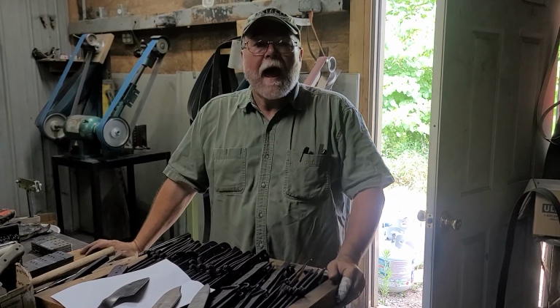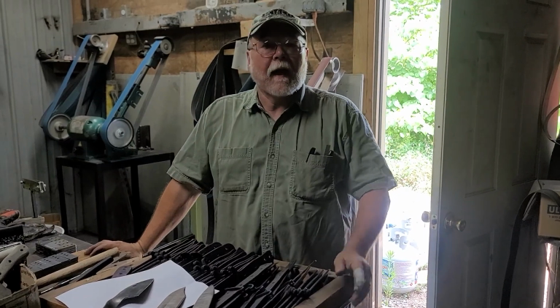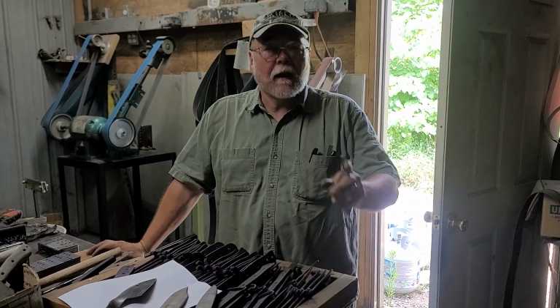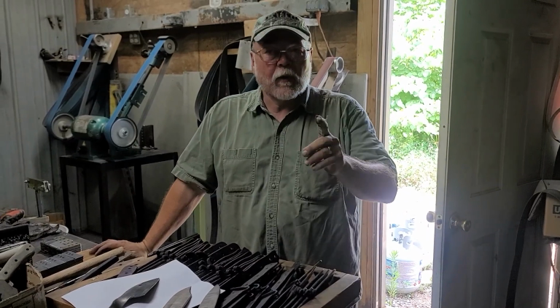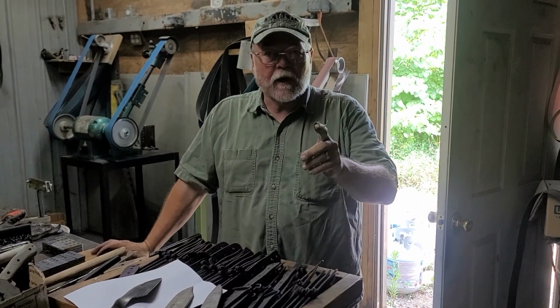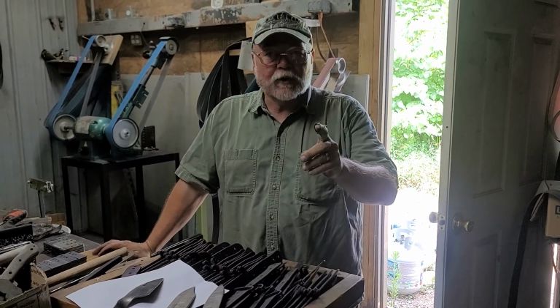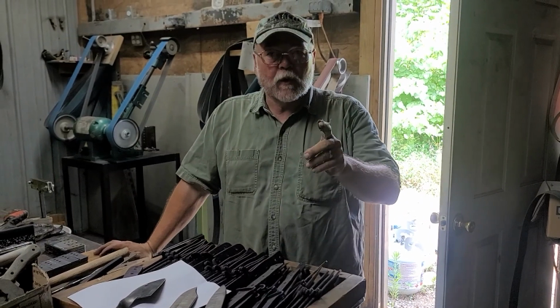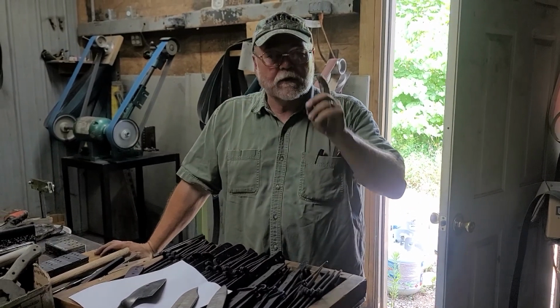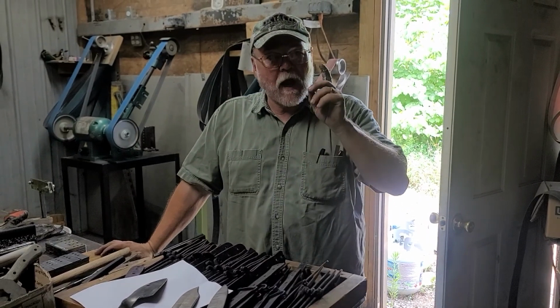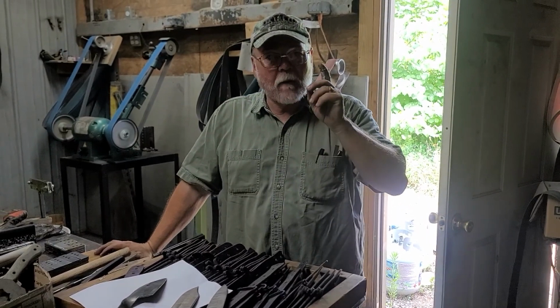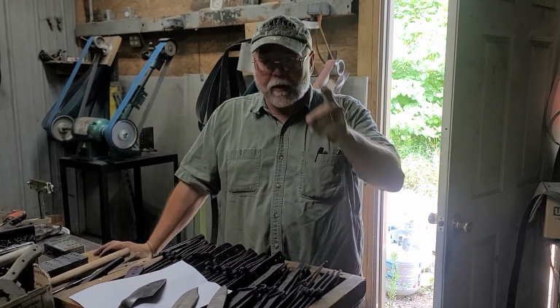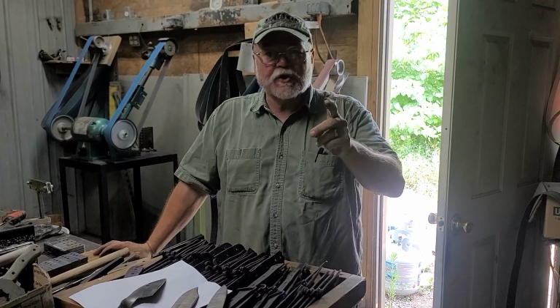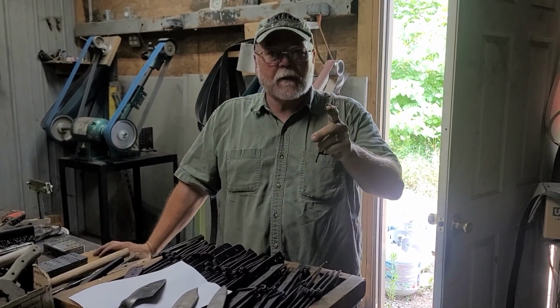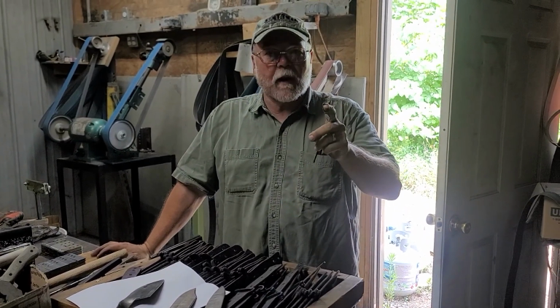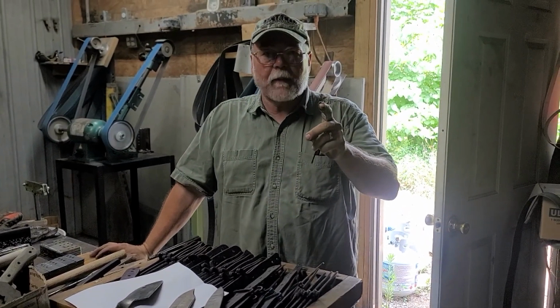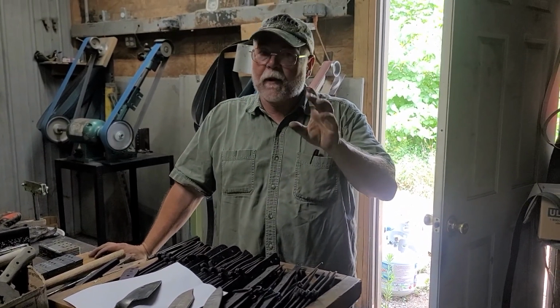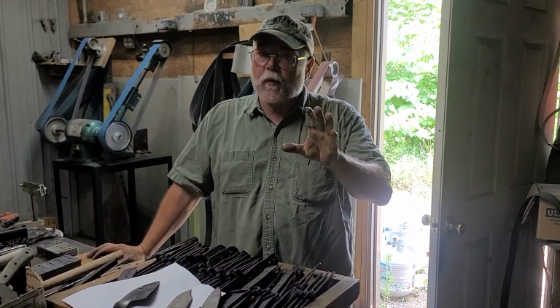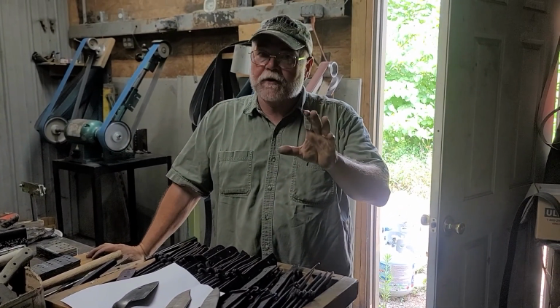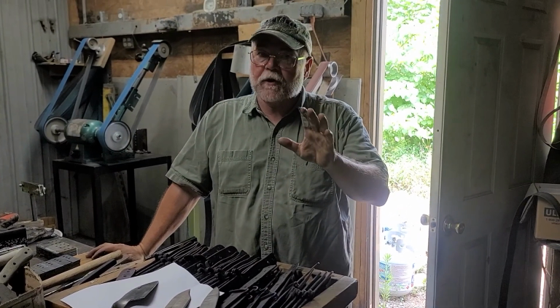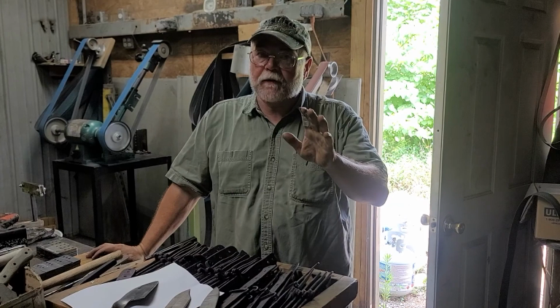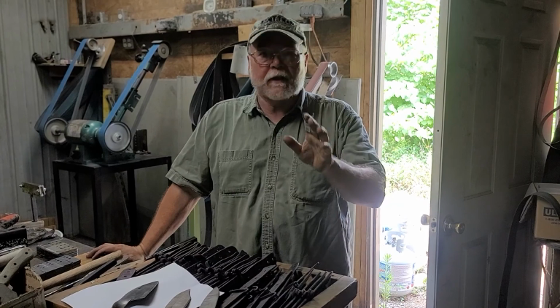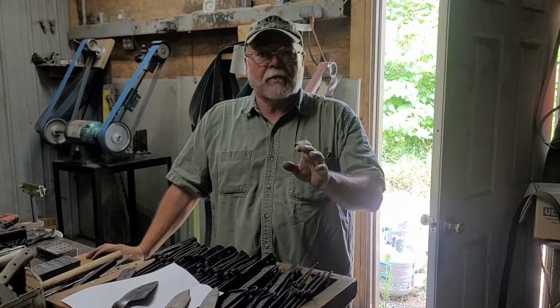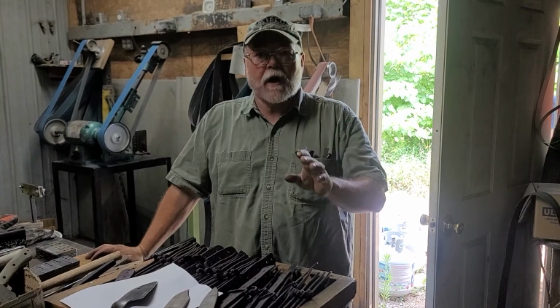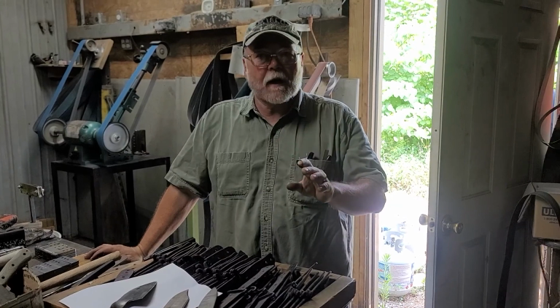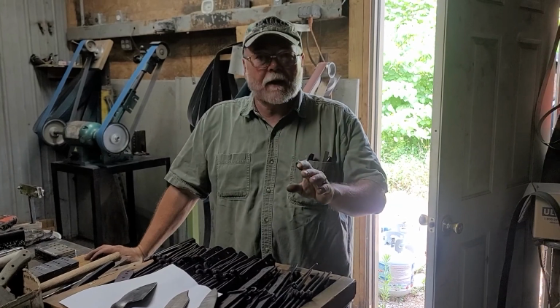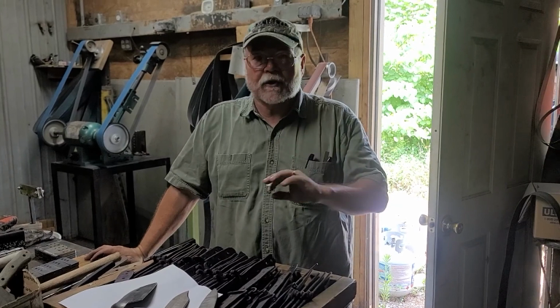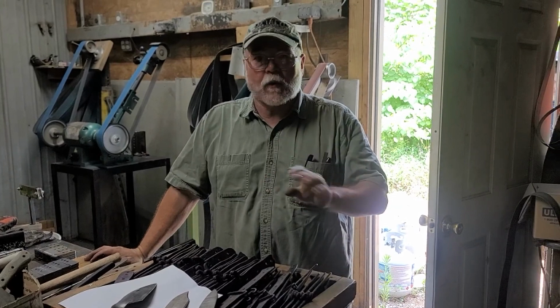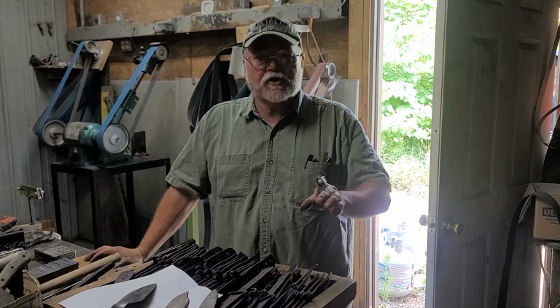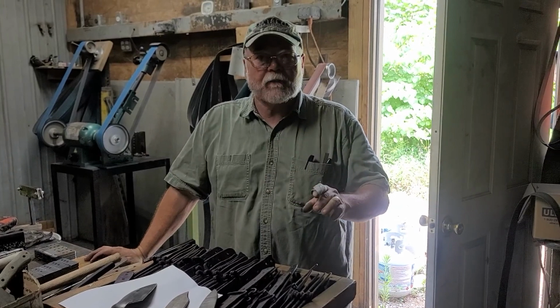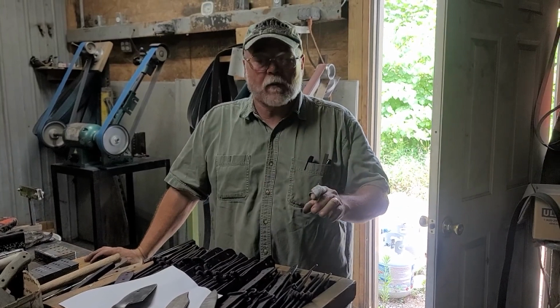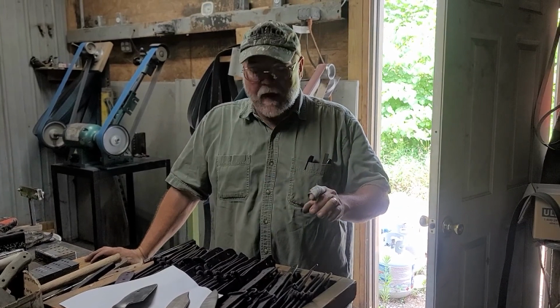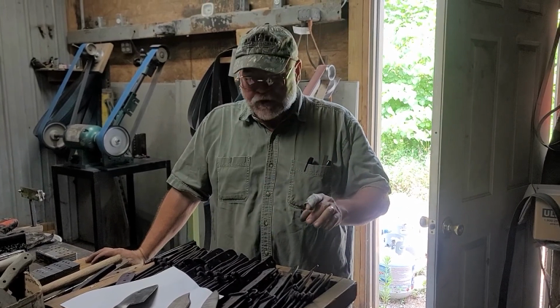Hey, Hank from Reptile Toolworks. My blades are shaped from American Pickle. I didn't want you to think that I'd forgotten about you in any way, shape, form, or fashion.